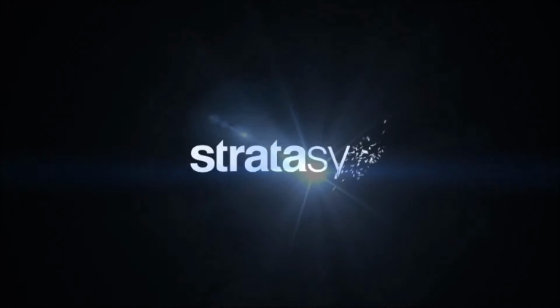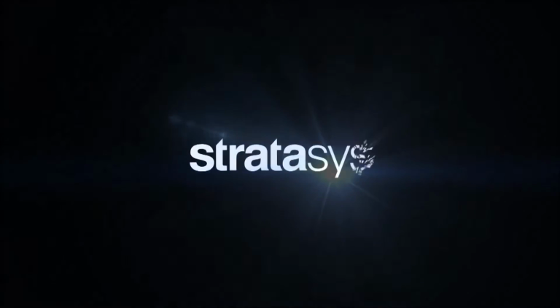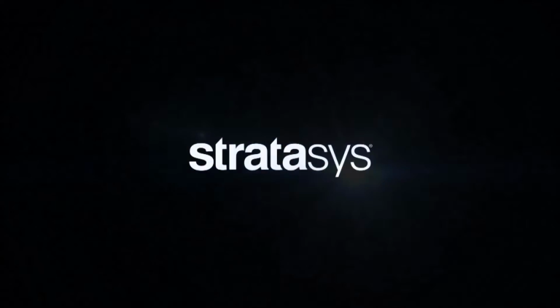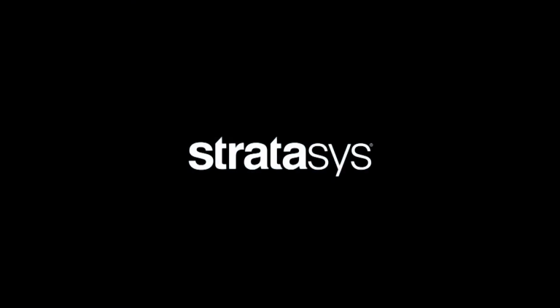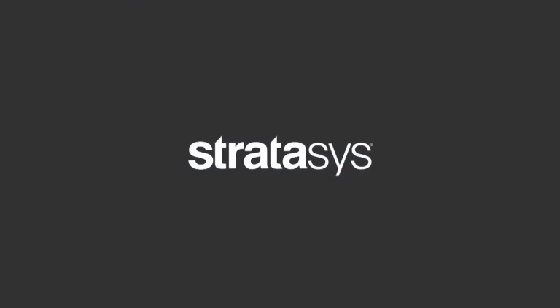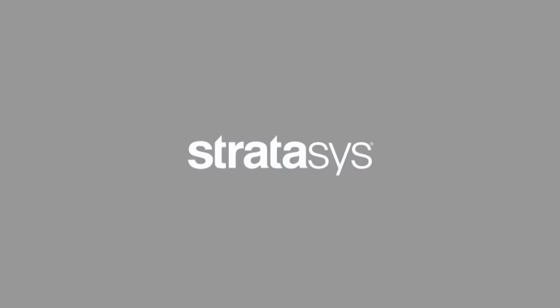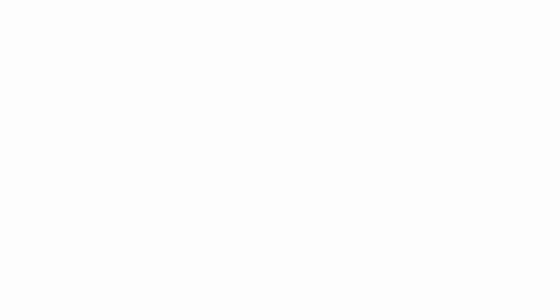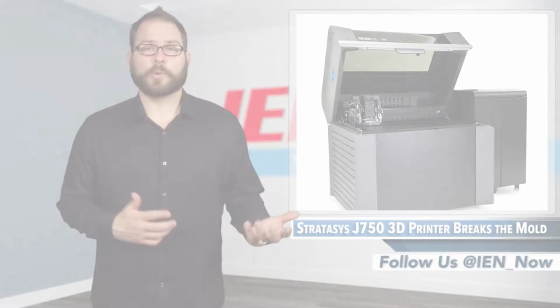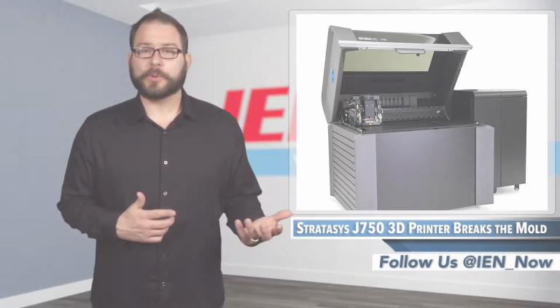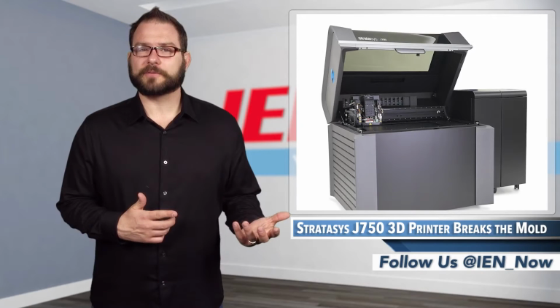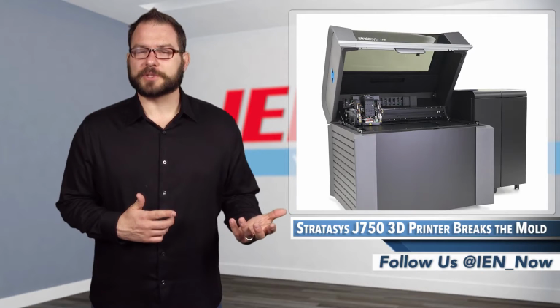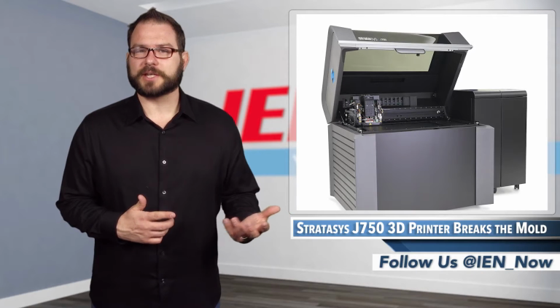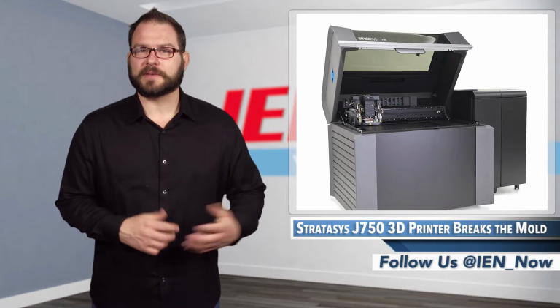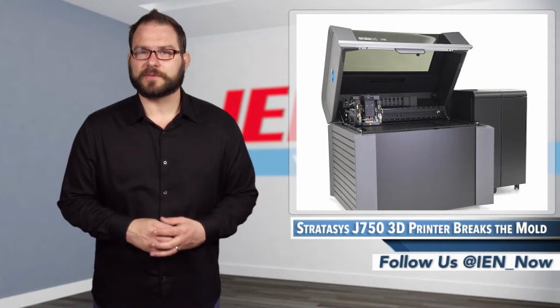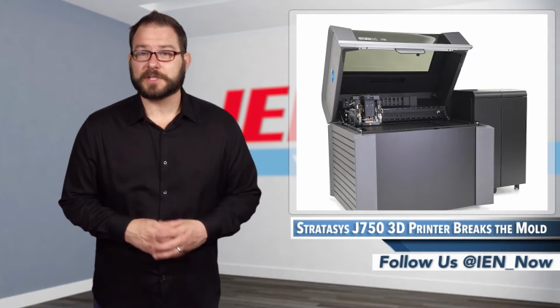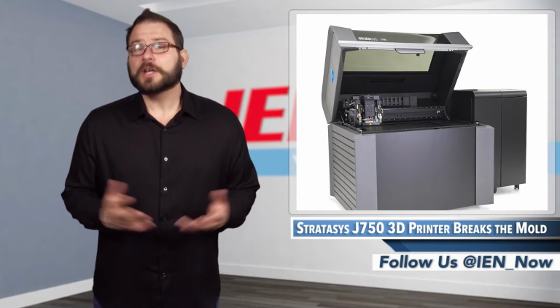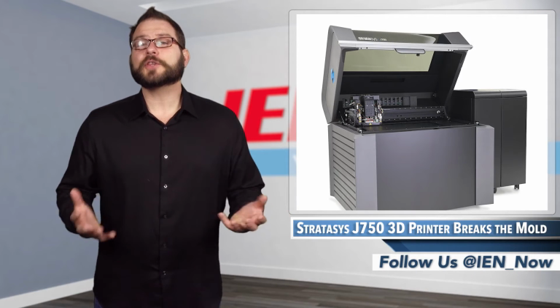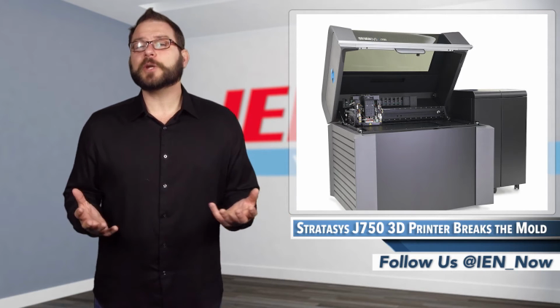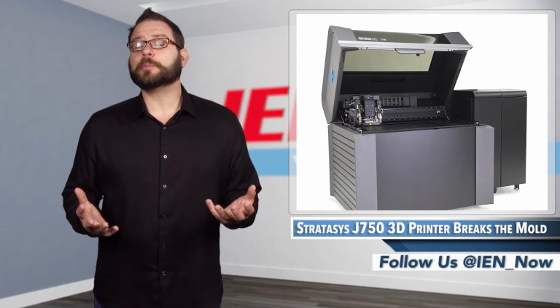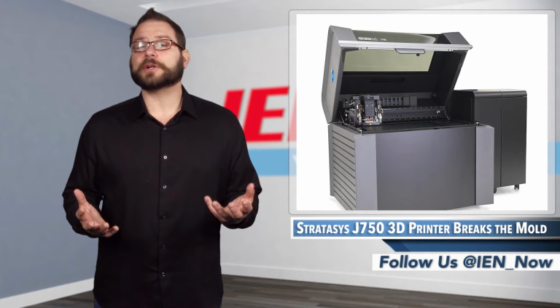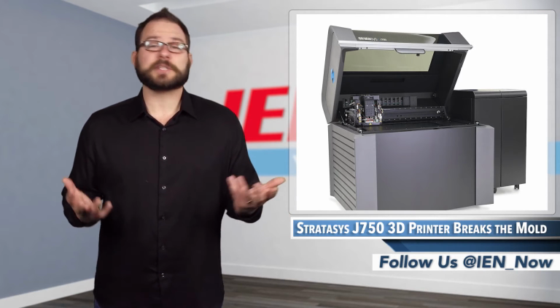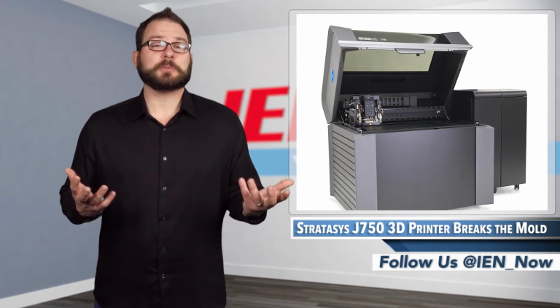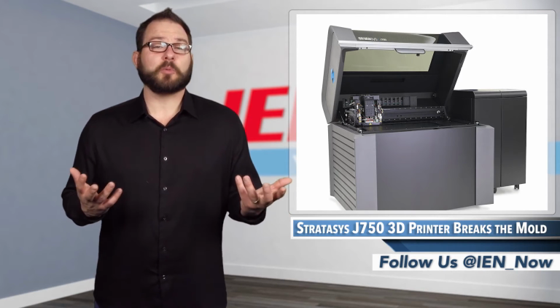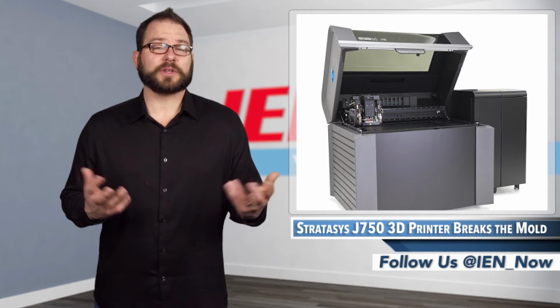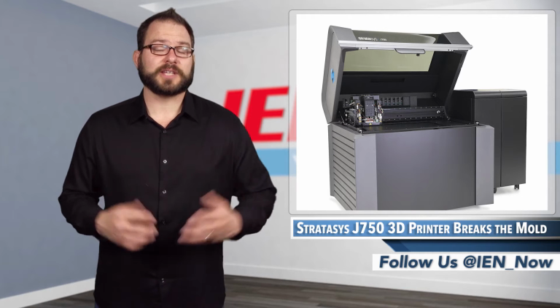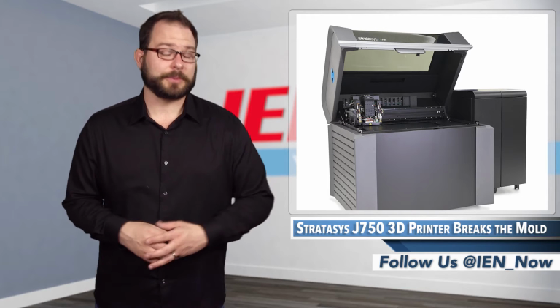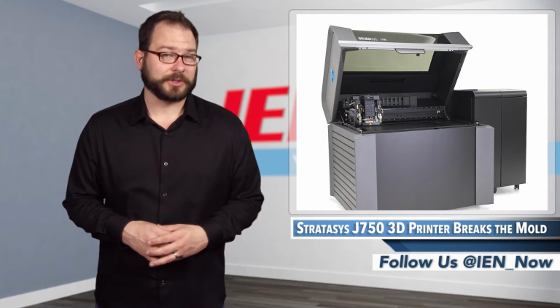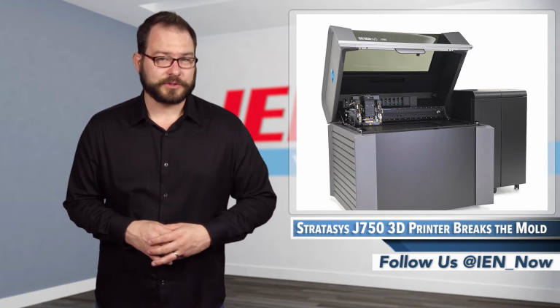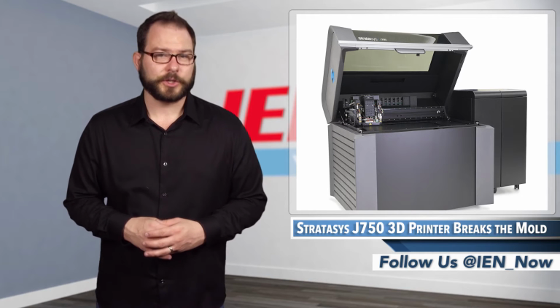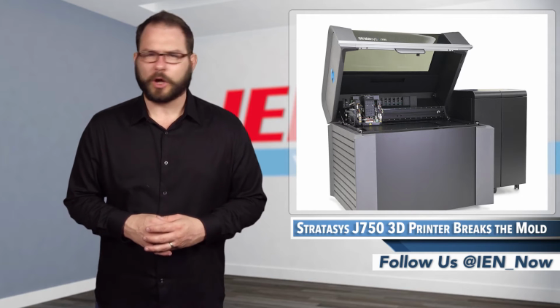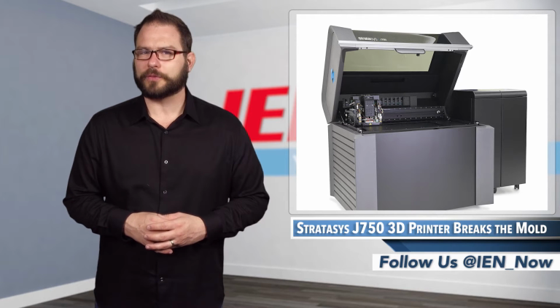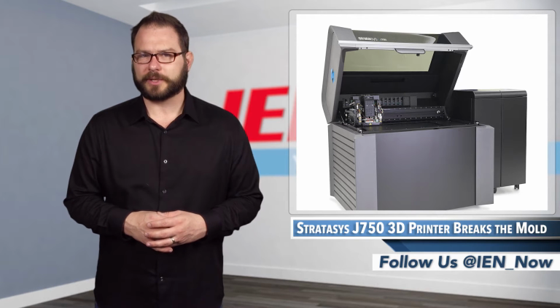Having seen a few examples printed from the J750, the 3D printer seems to be more than capable of suiting all three.